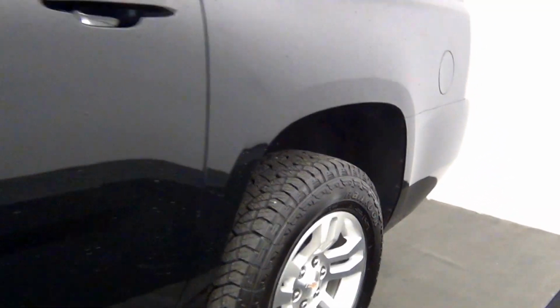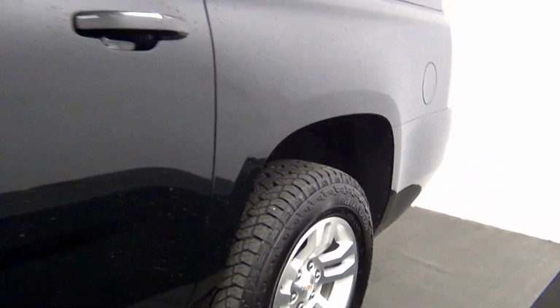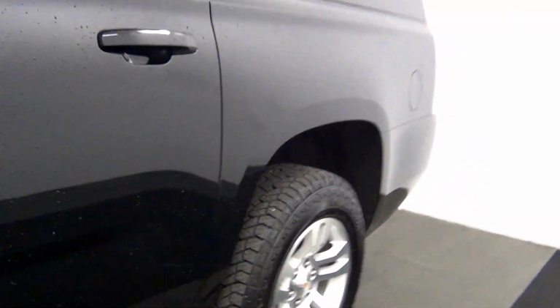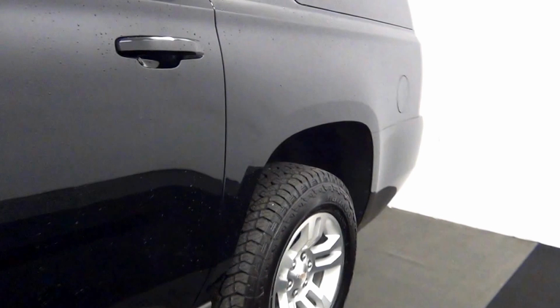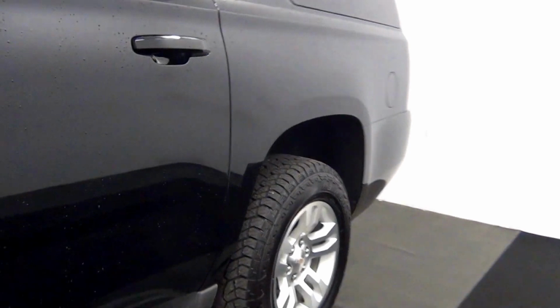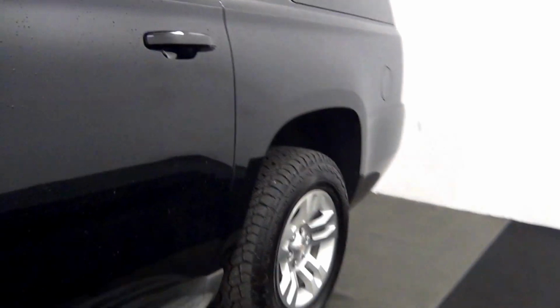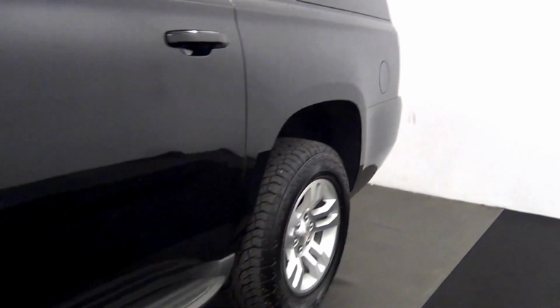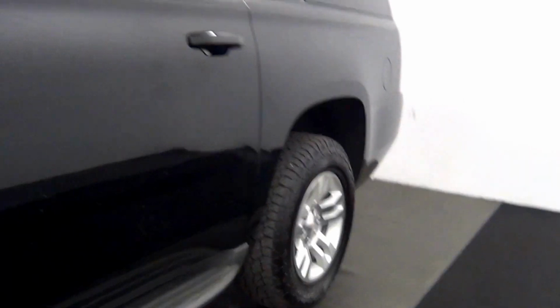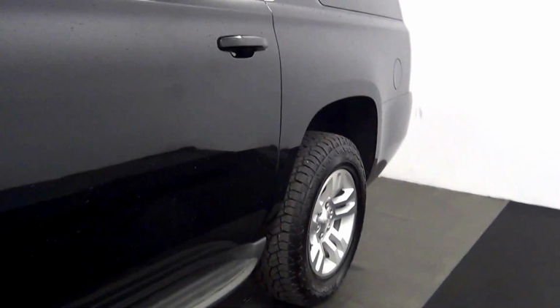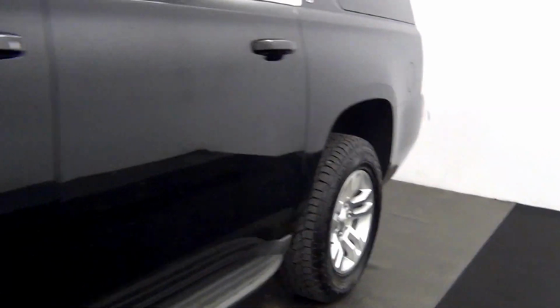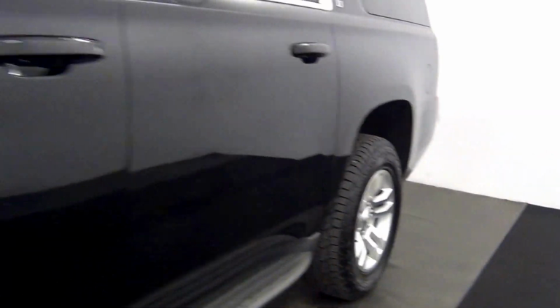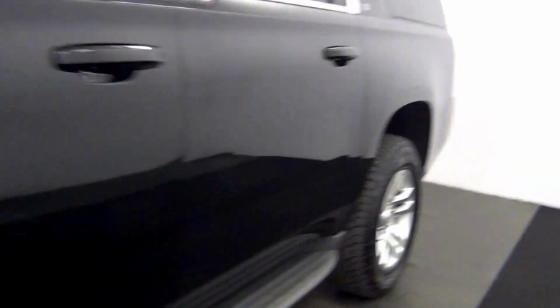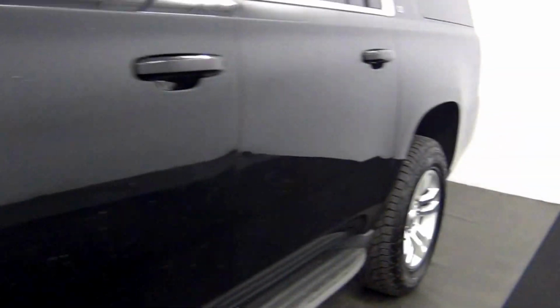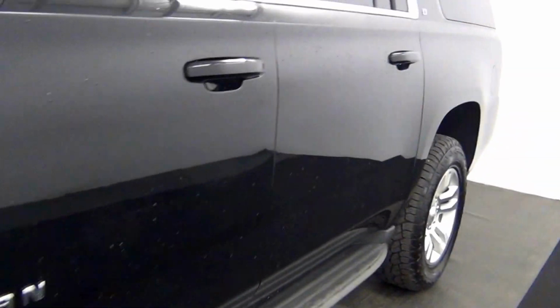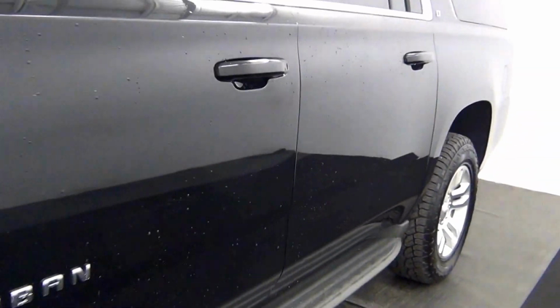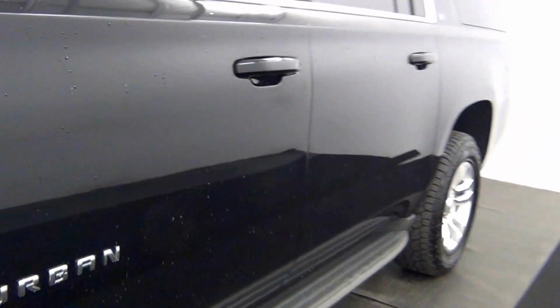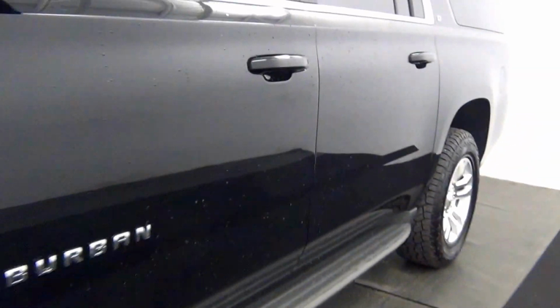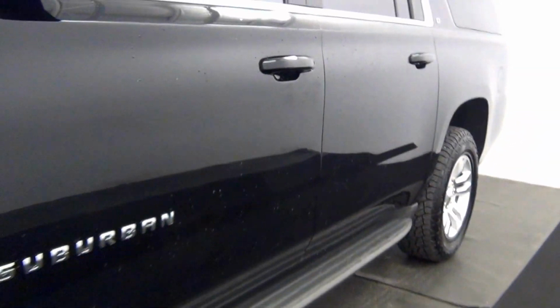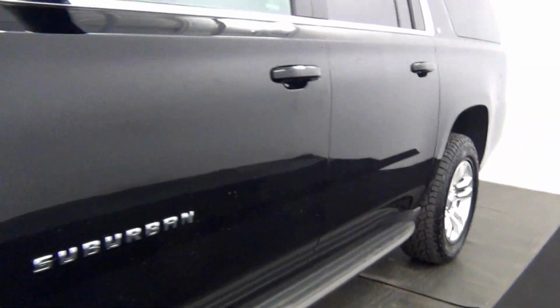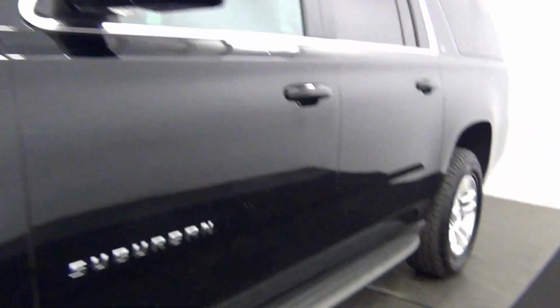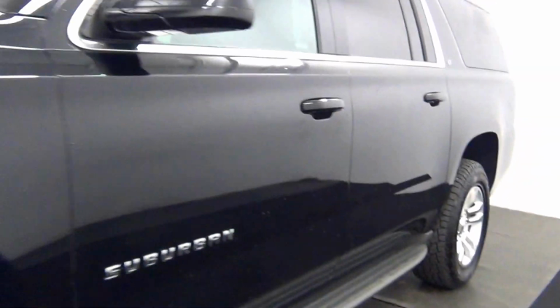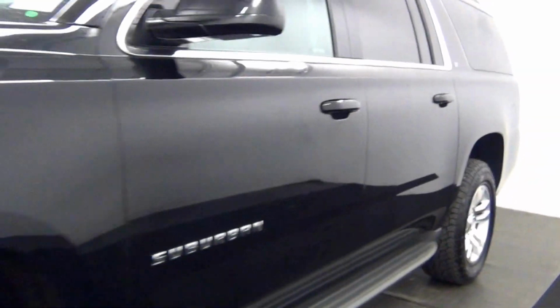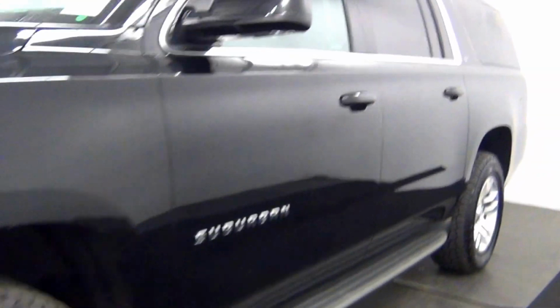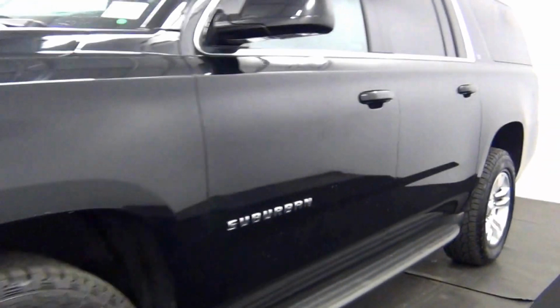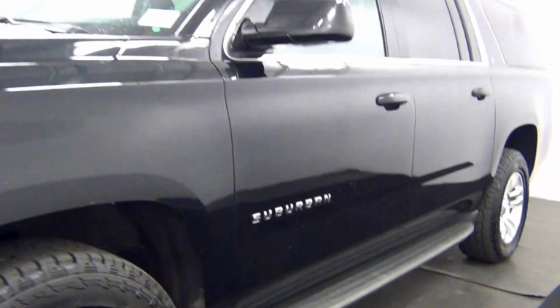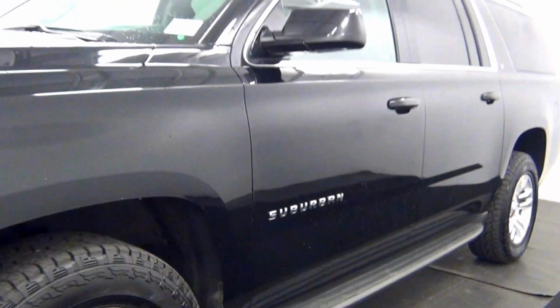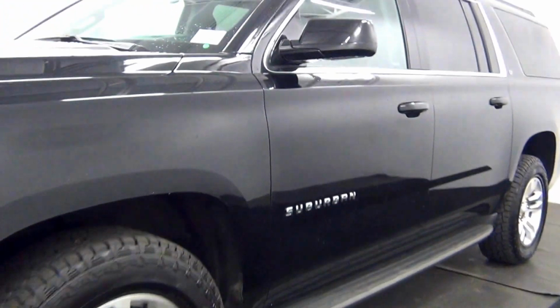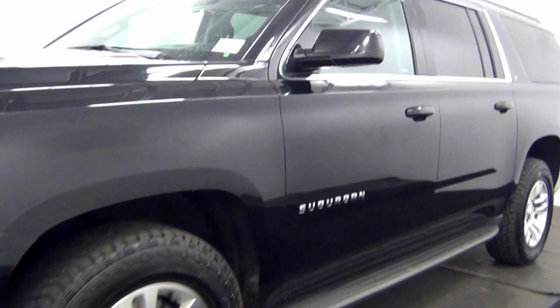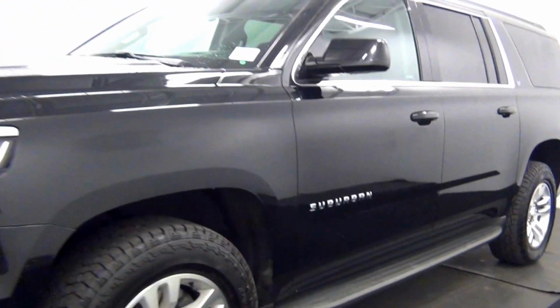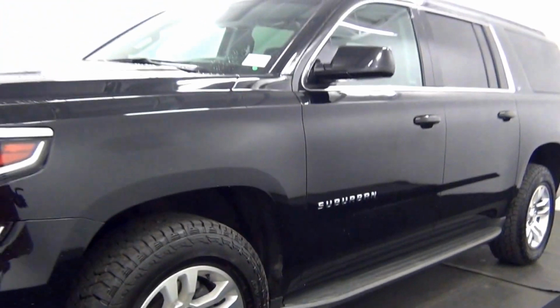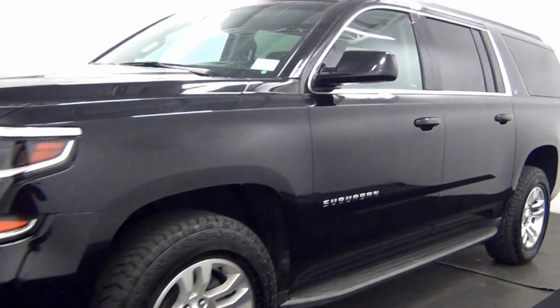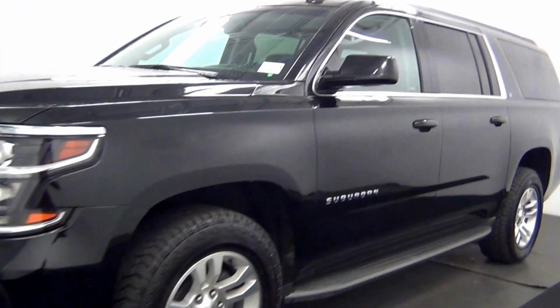And that will end our walk around for the 2016 Chevy Suburban.